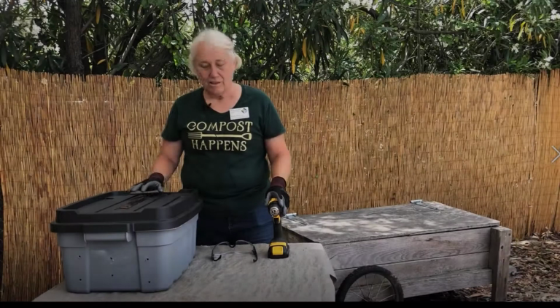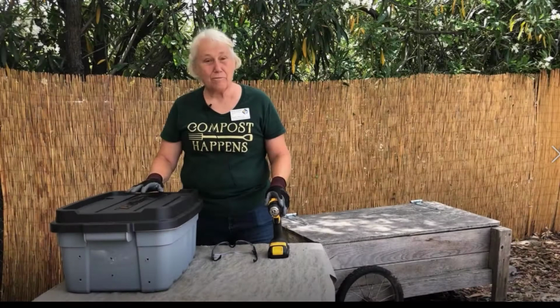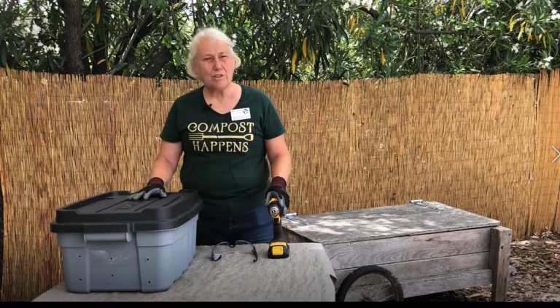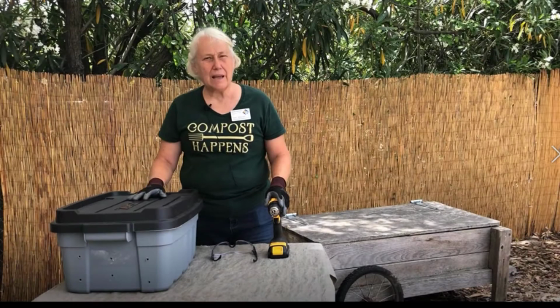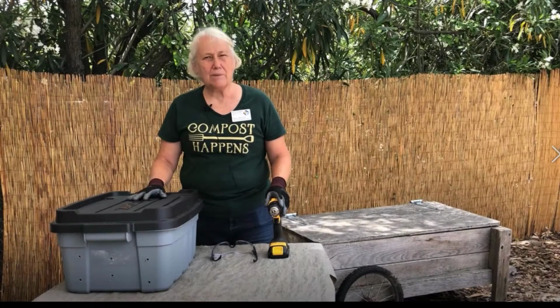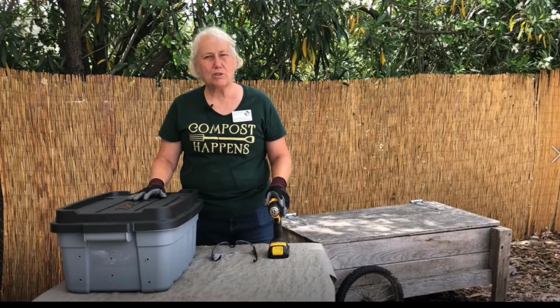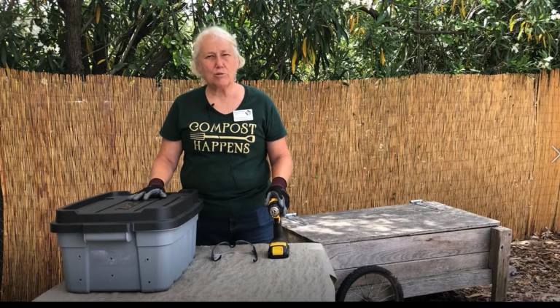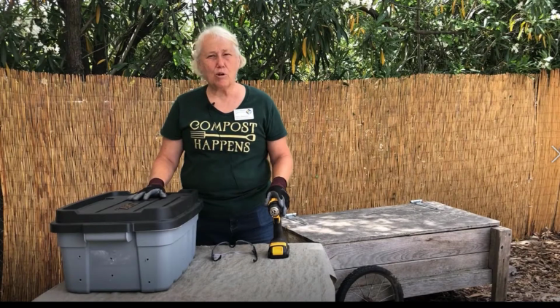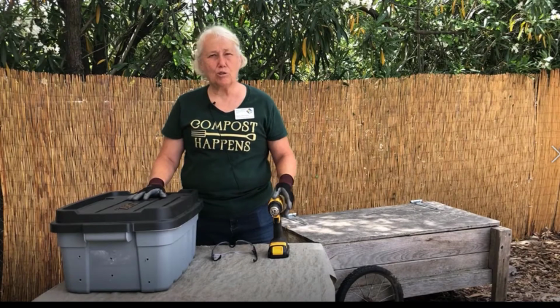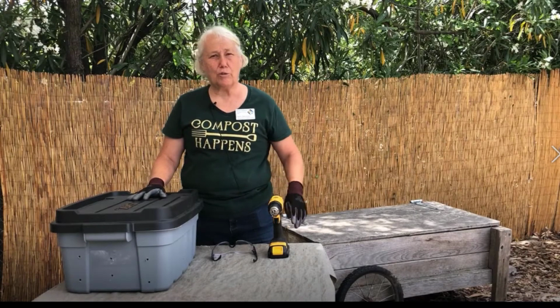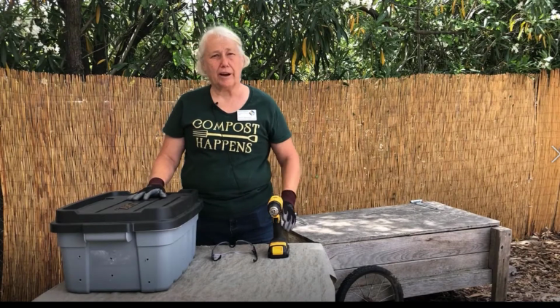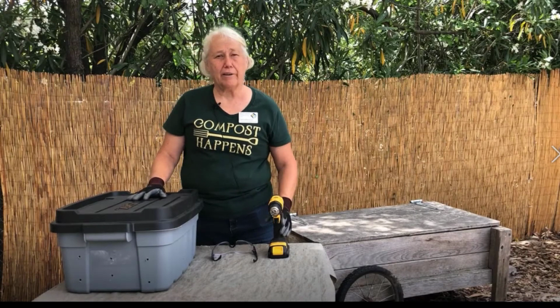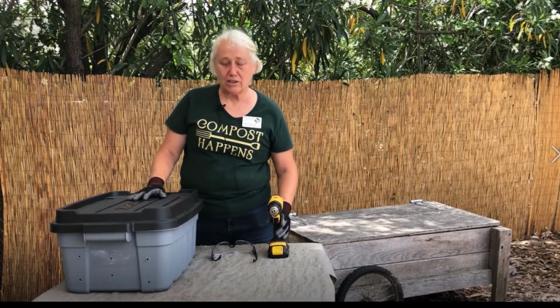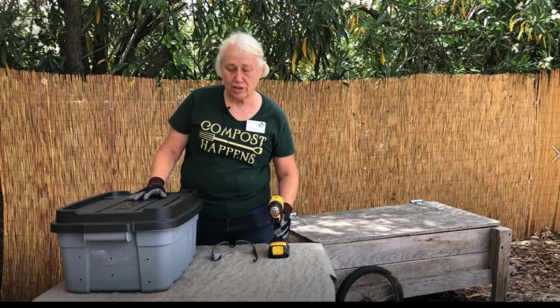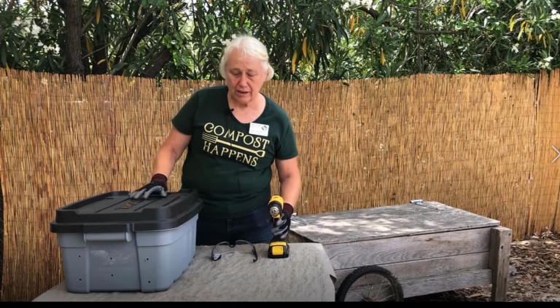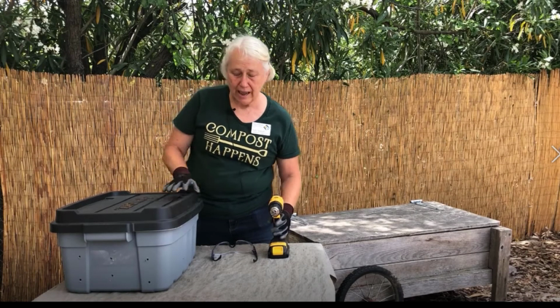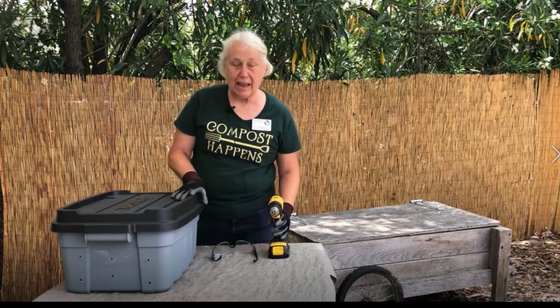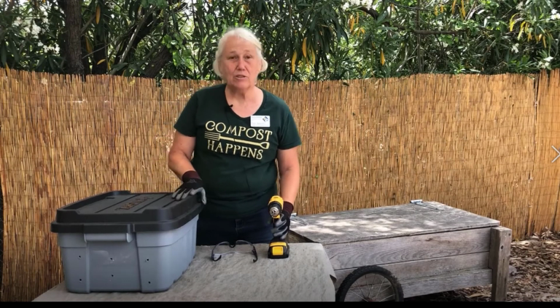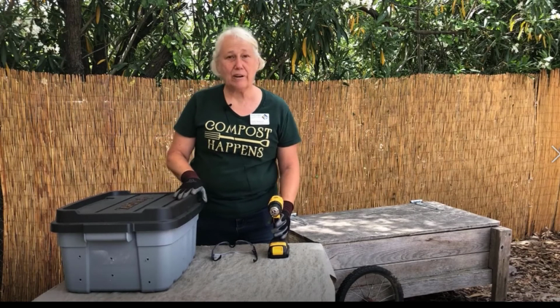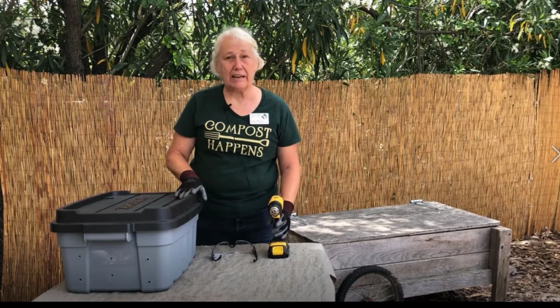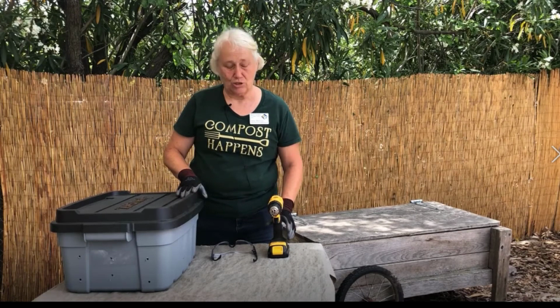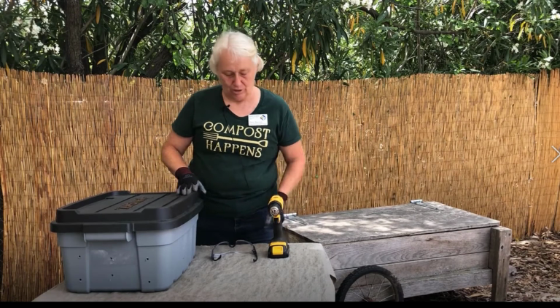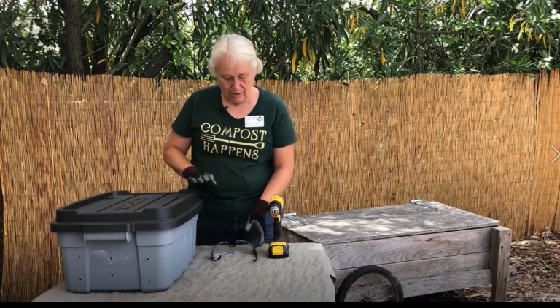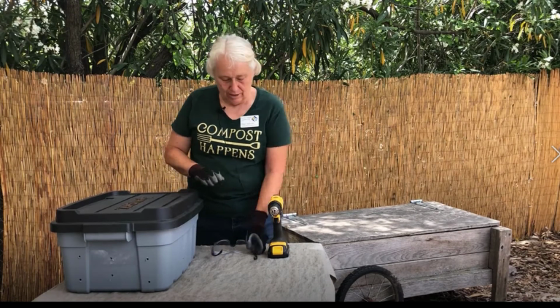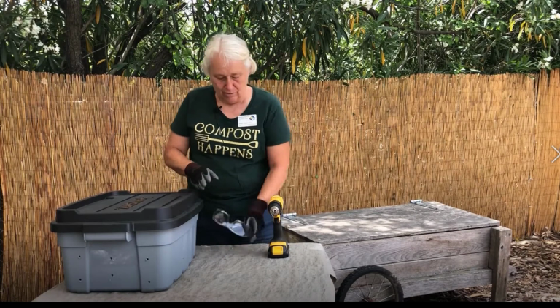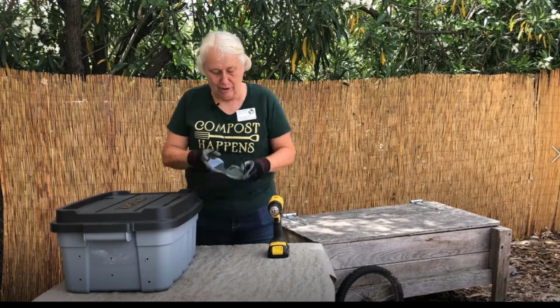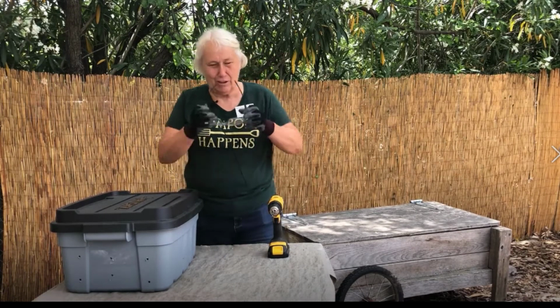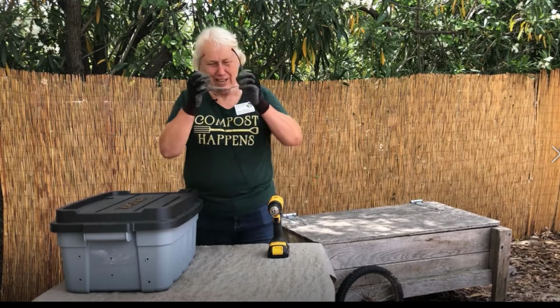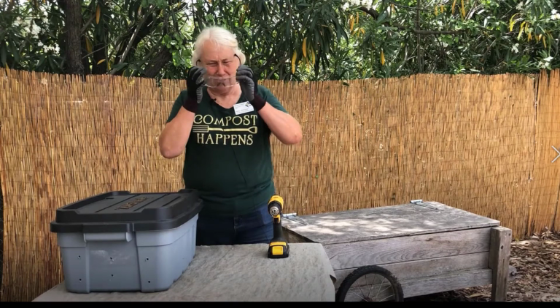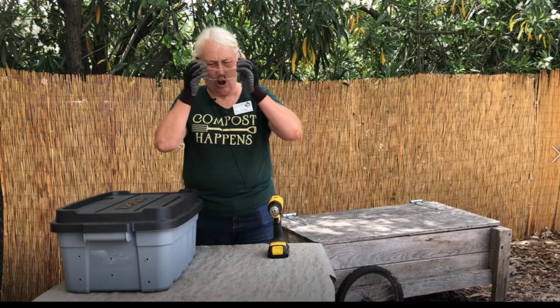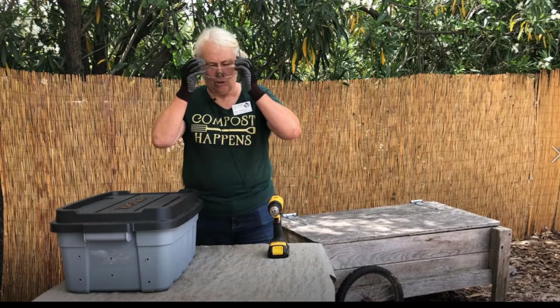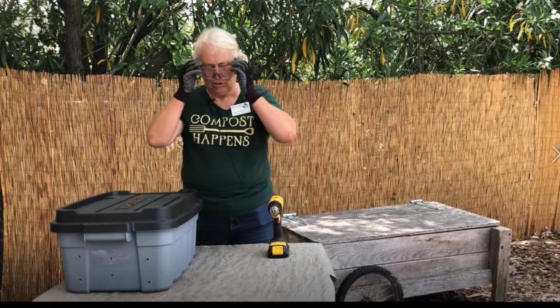The first step is to drill holes for aeration and drainage. Don't forget your safety goggles.